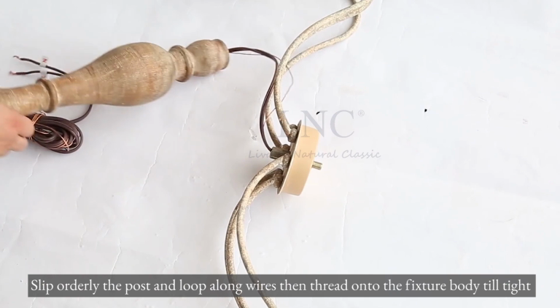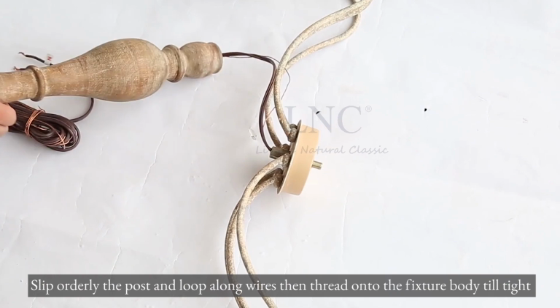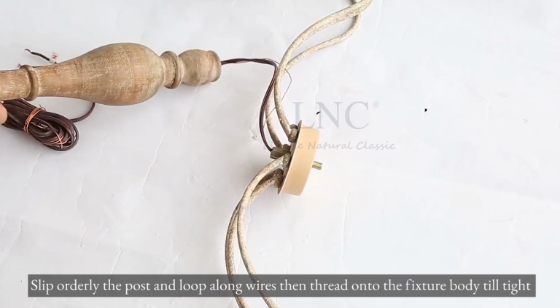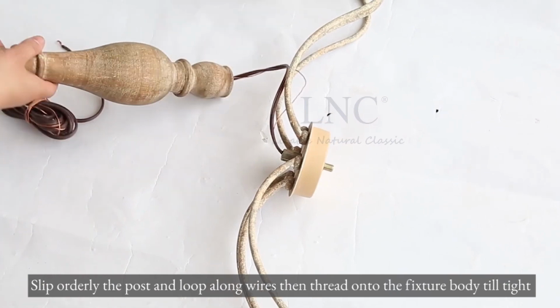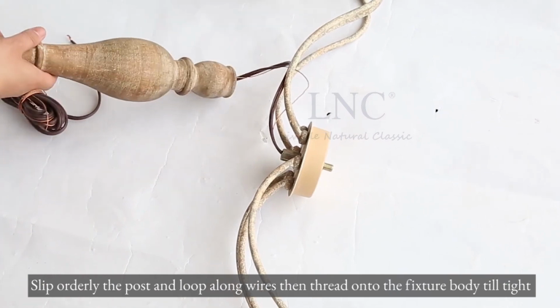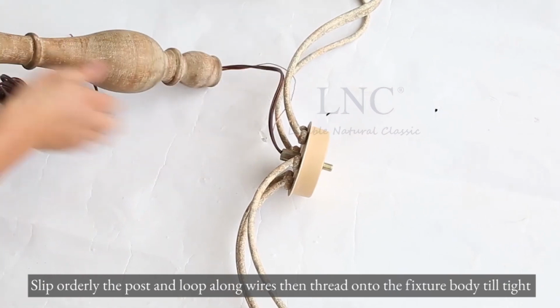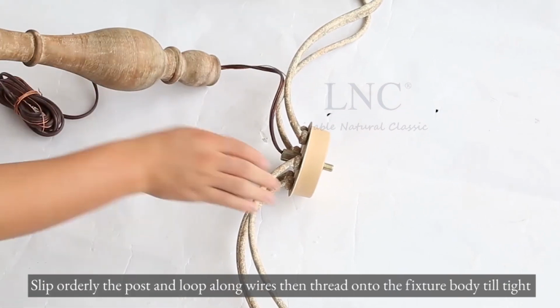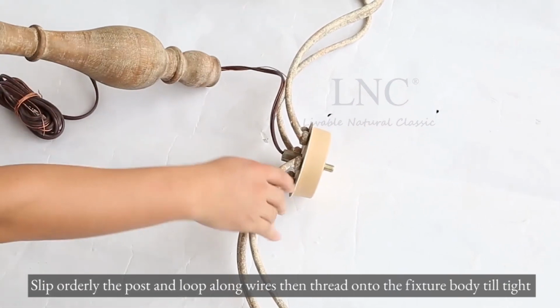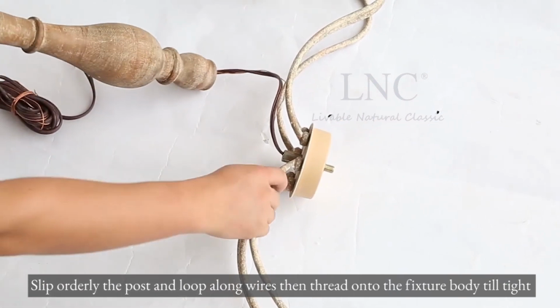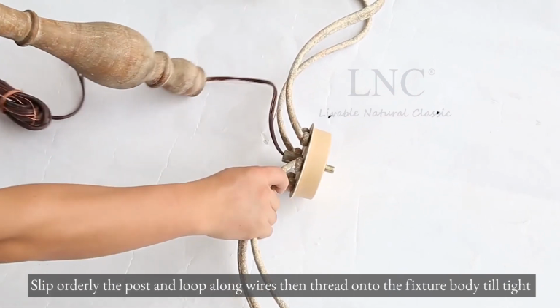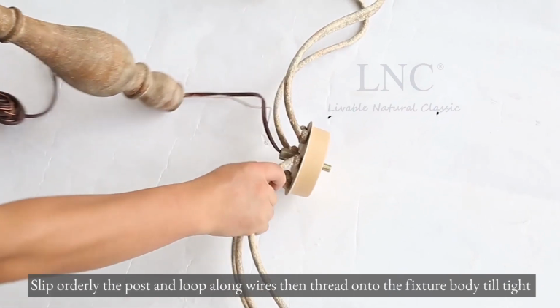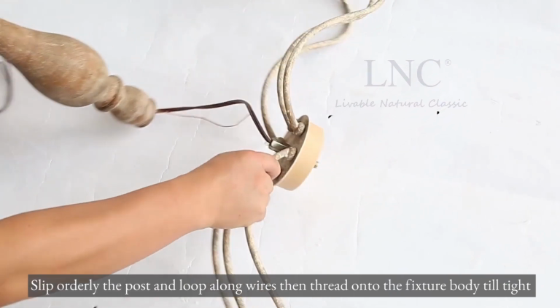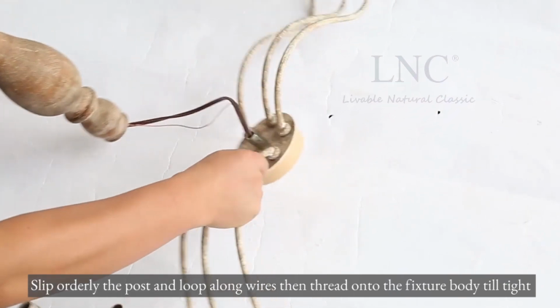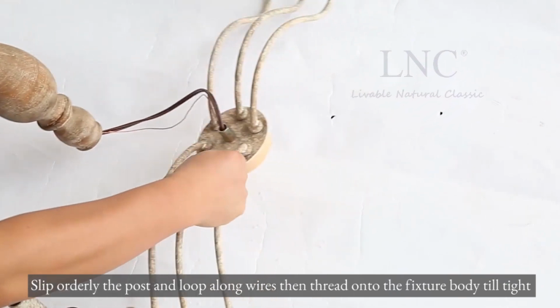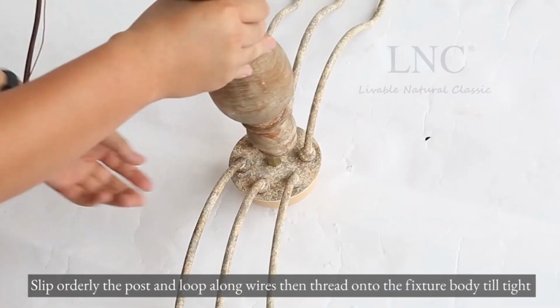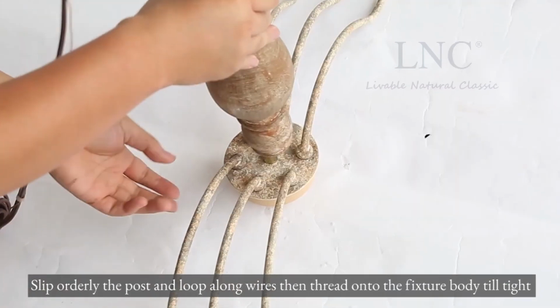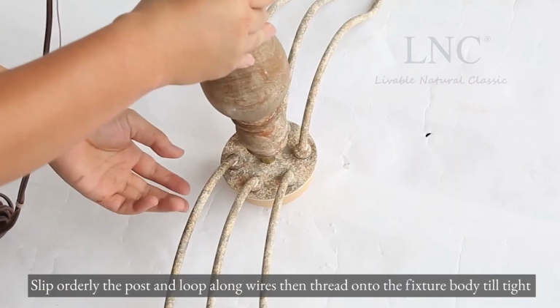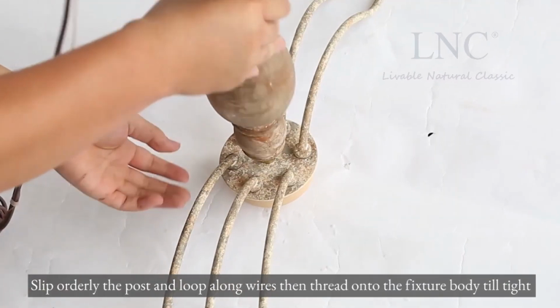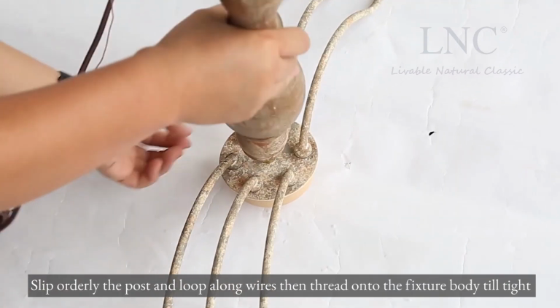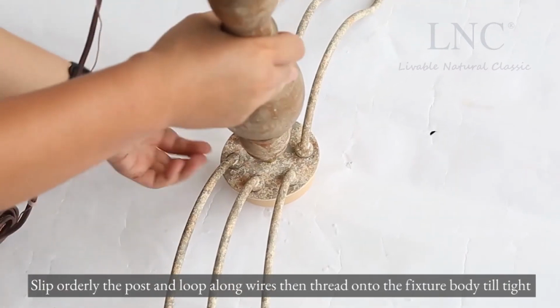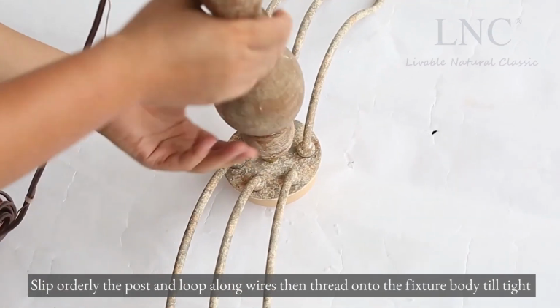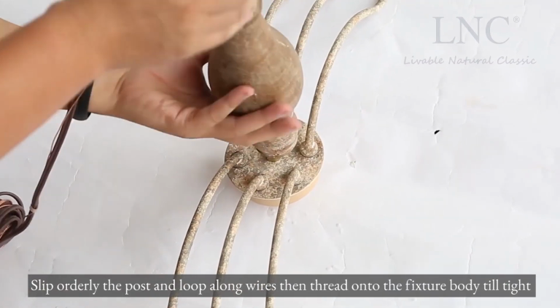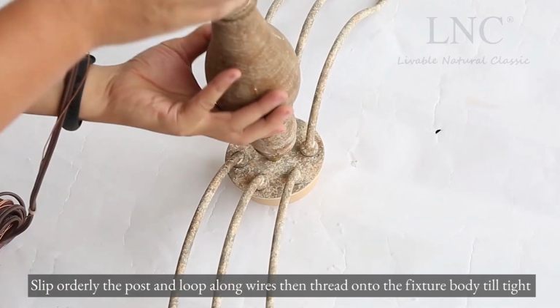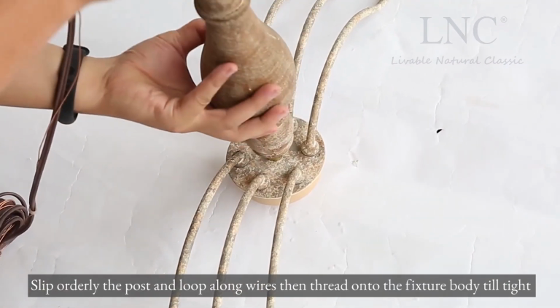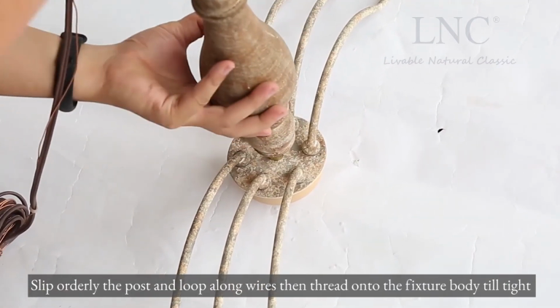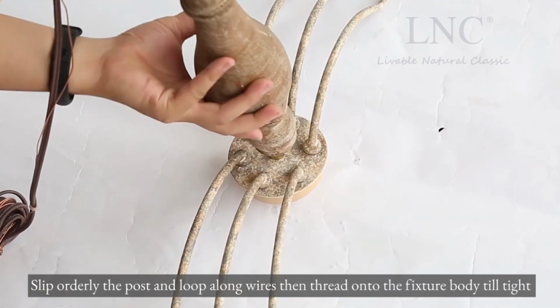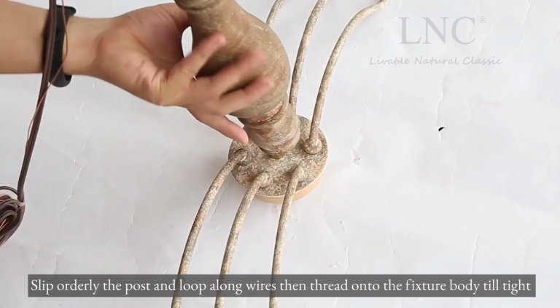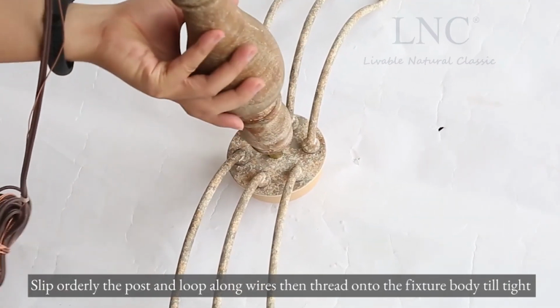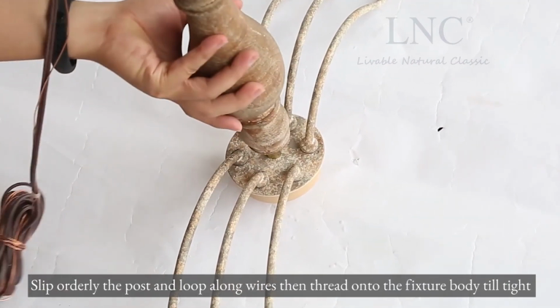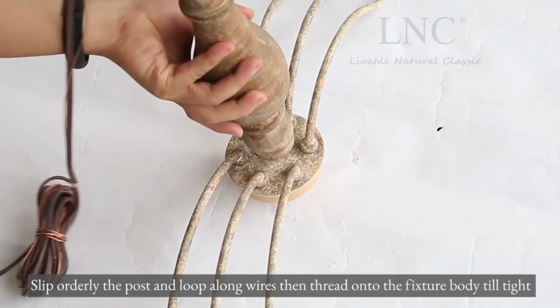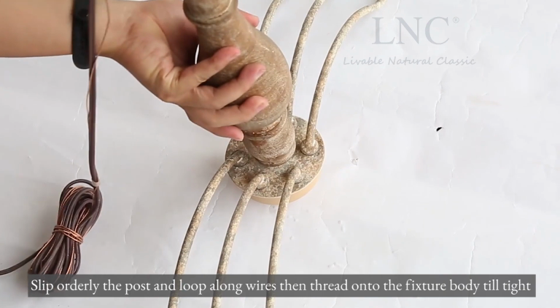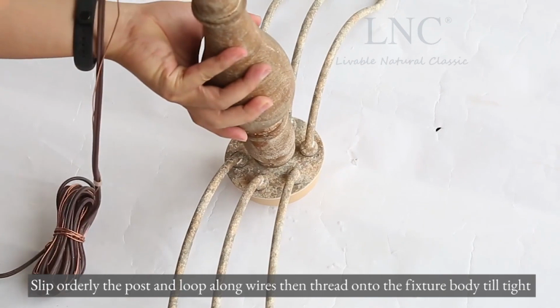Slip the post and loop along the wires, then thread onto the fixture body until tight.